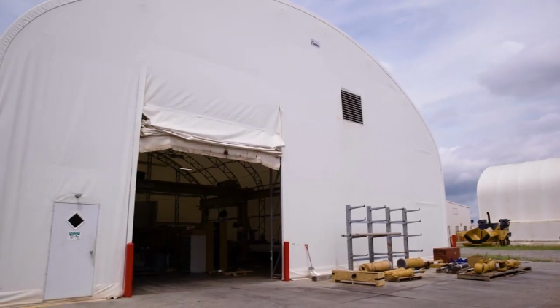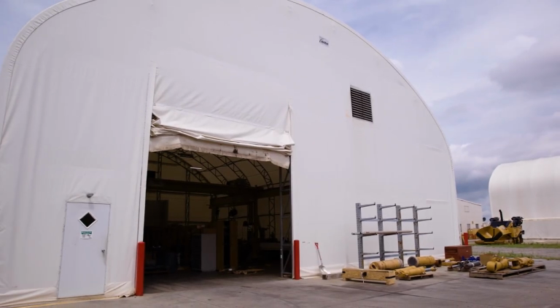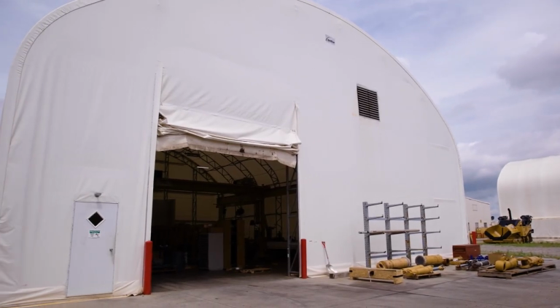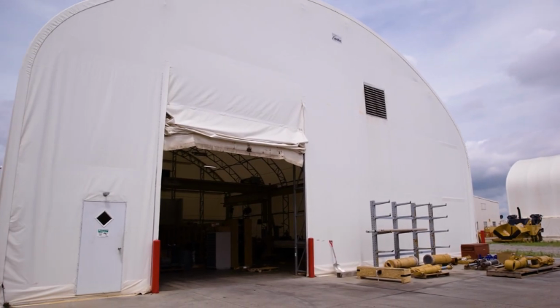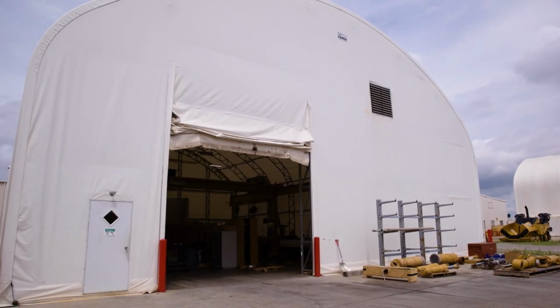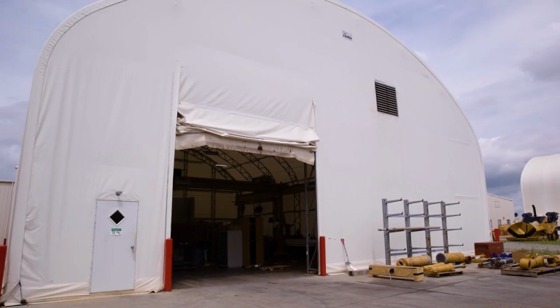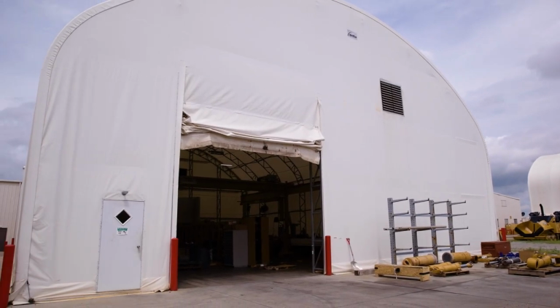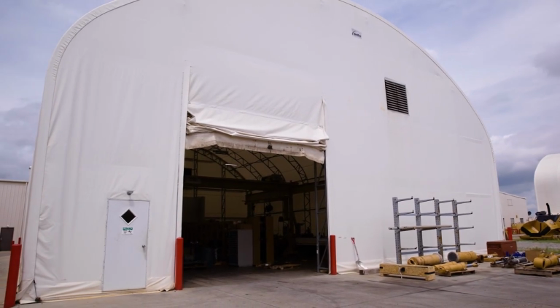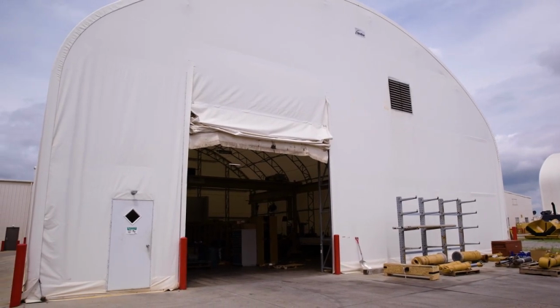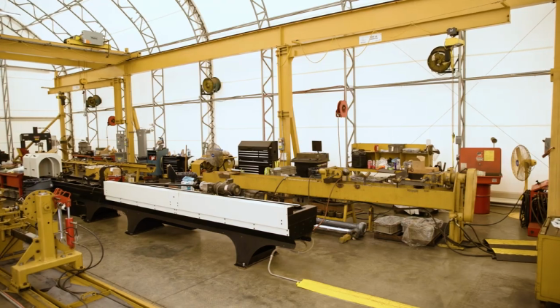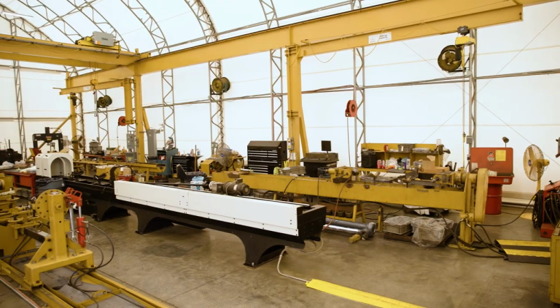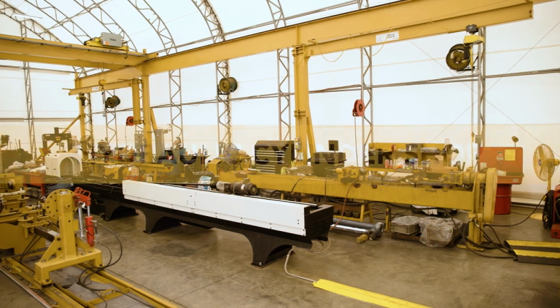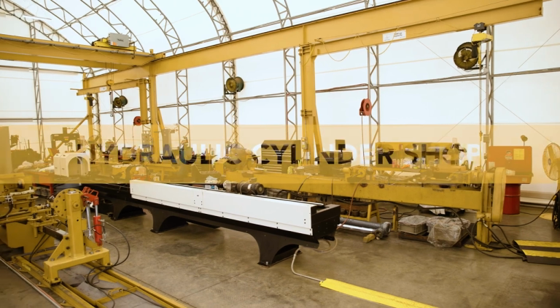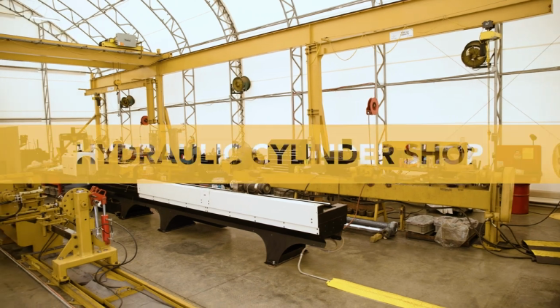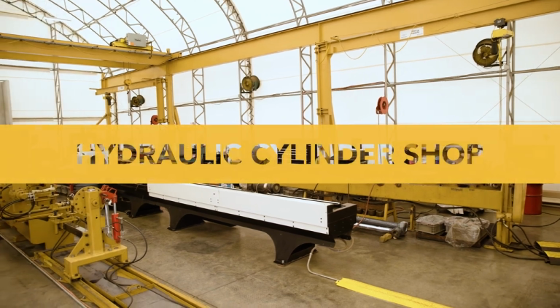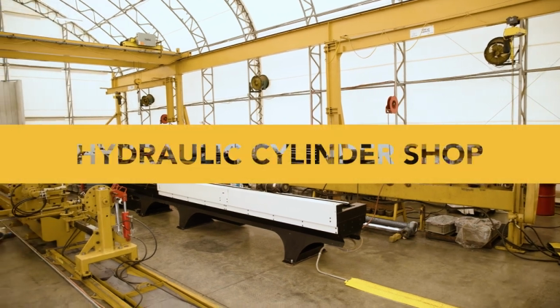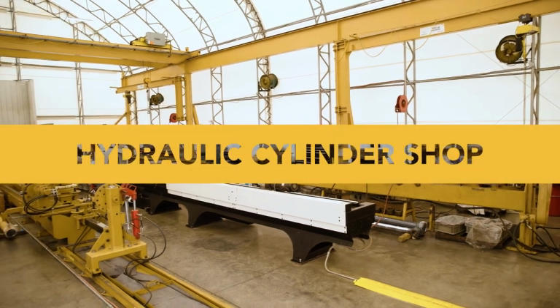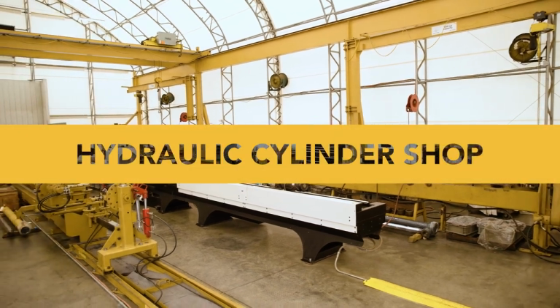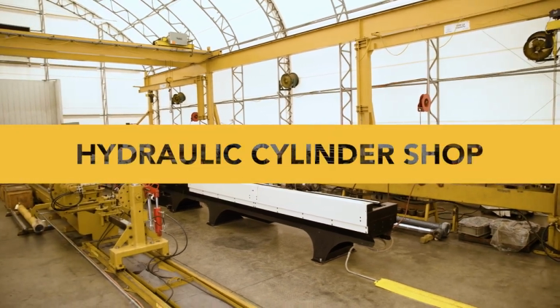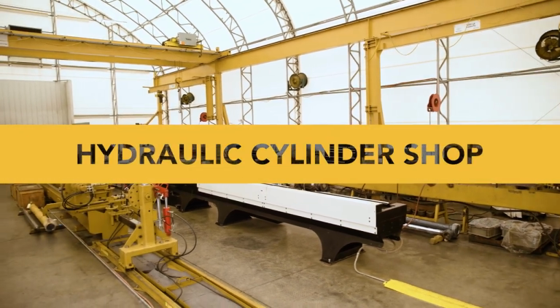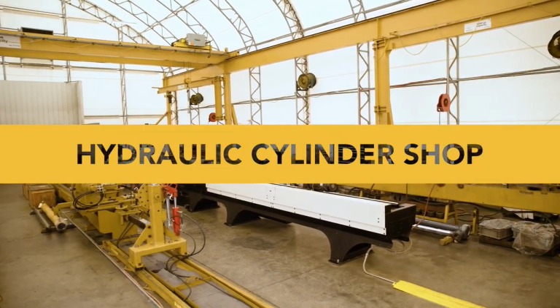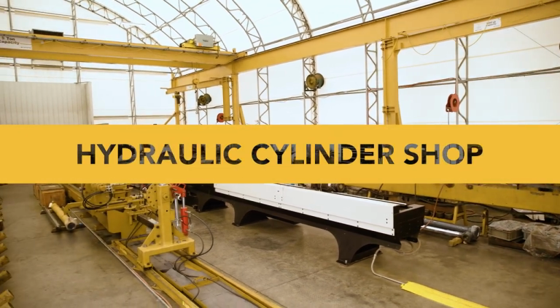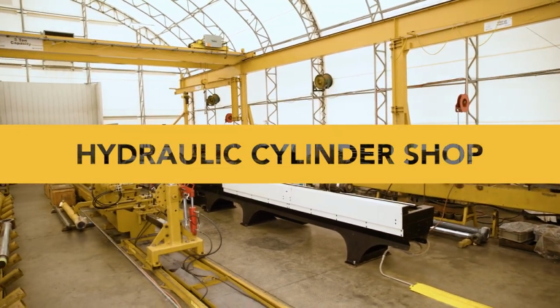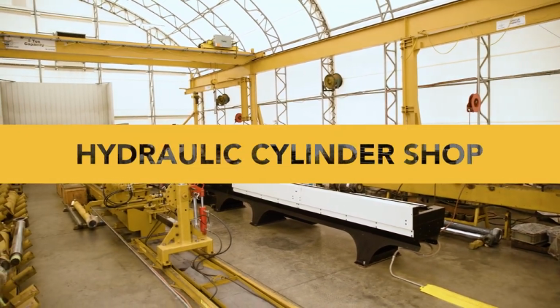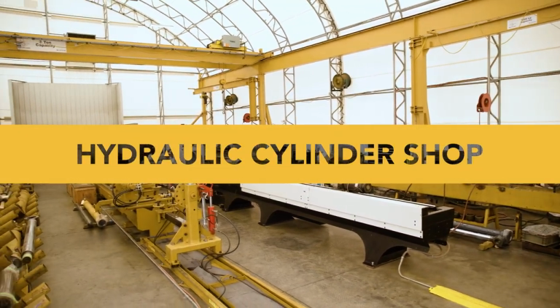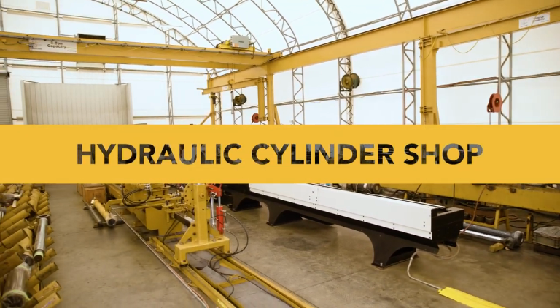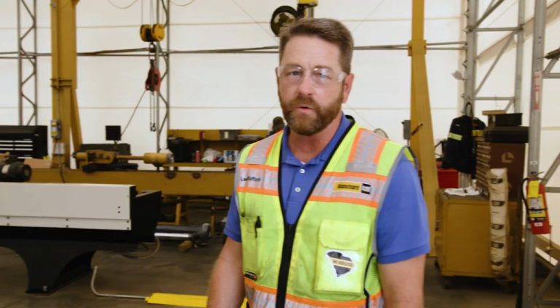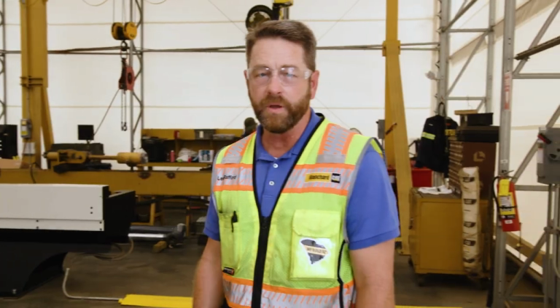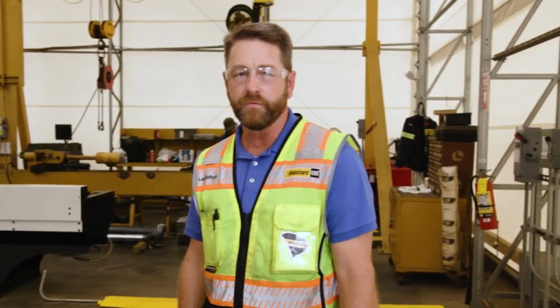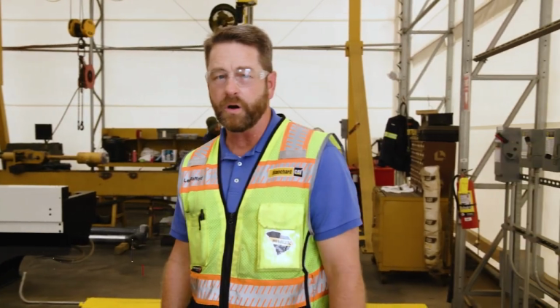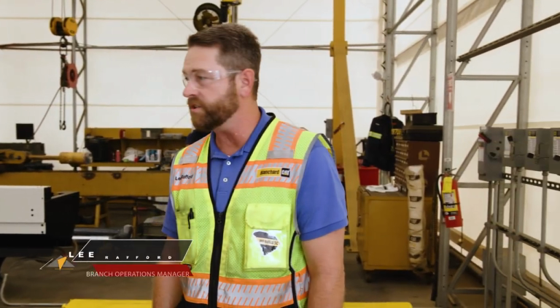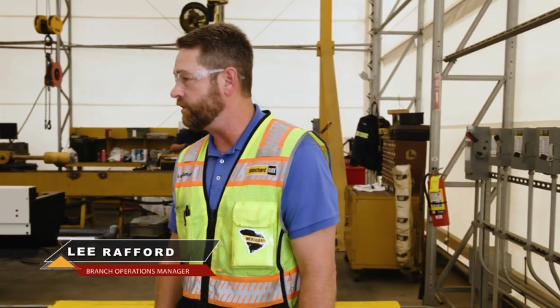Hello, welcome to Blanchard Machinery. This is the hydraulic cylinder shop where we tear down the cylinders and rebuild them for our customers.